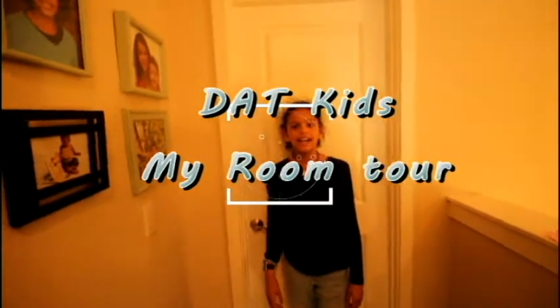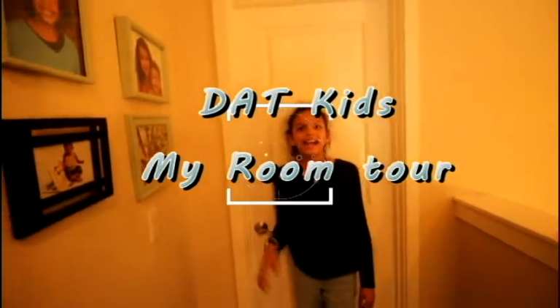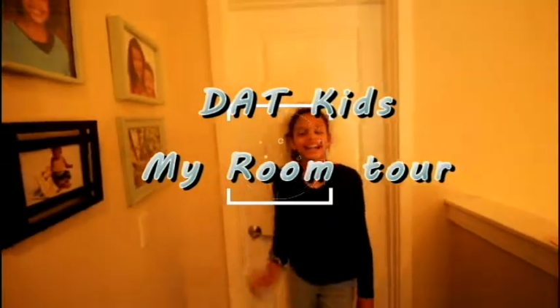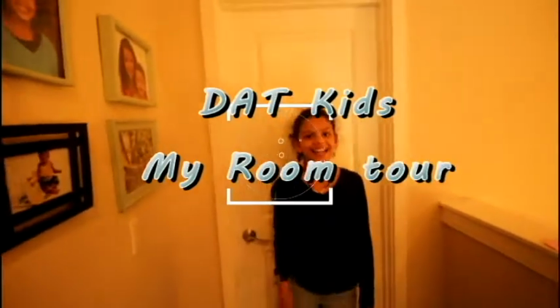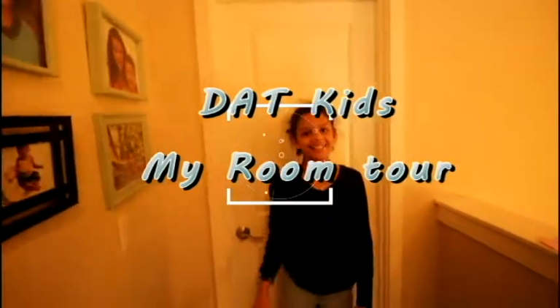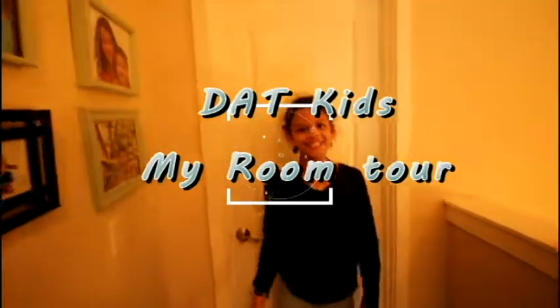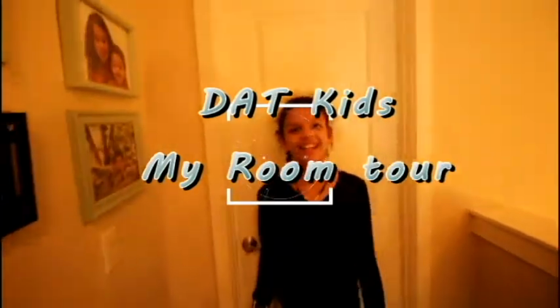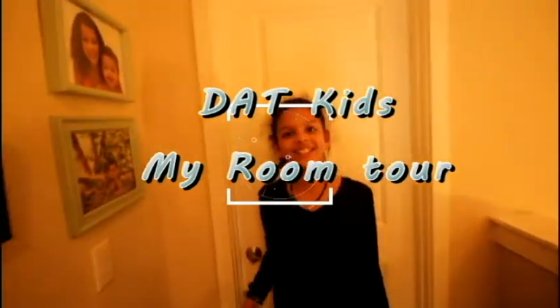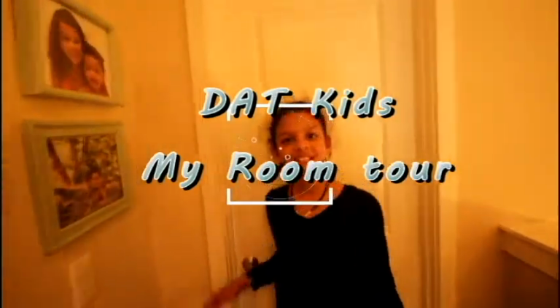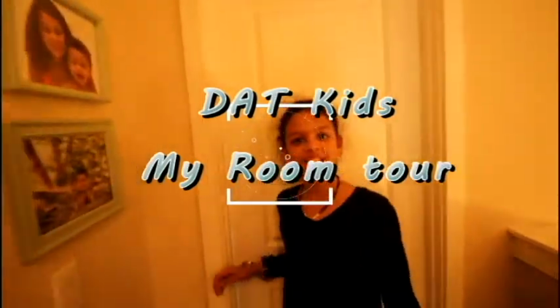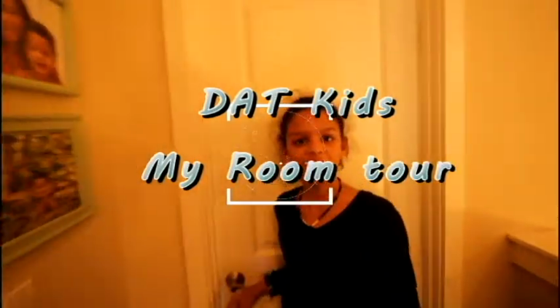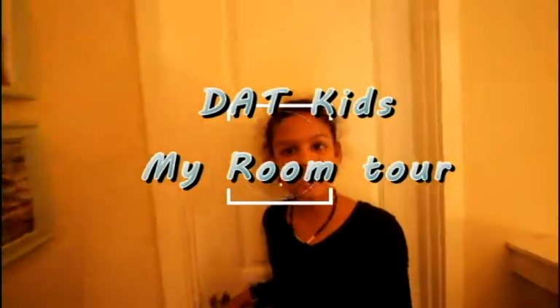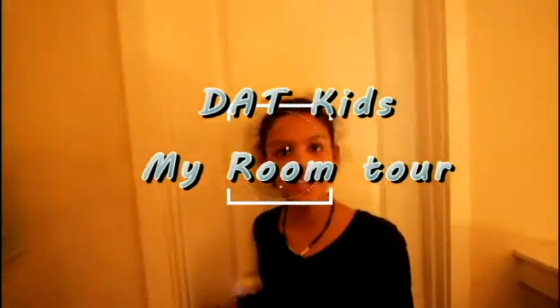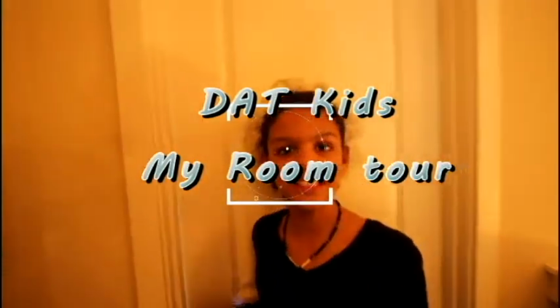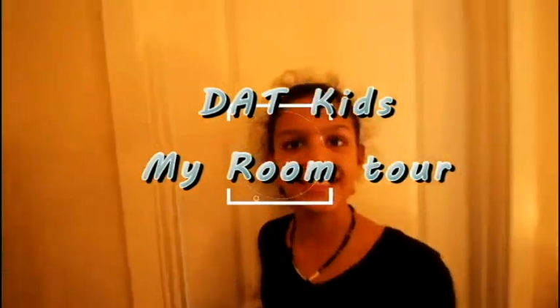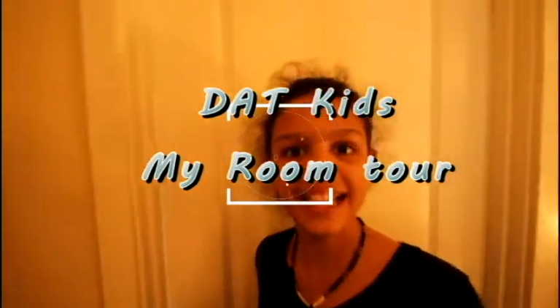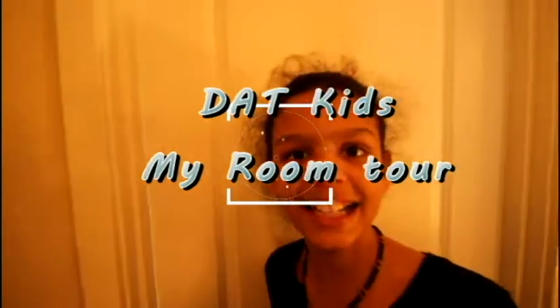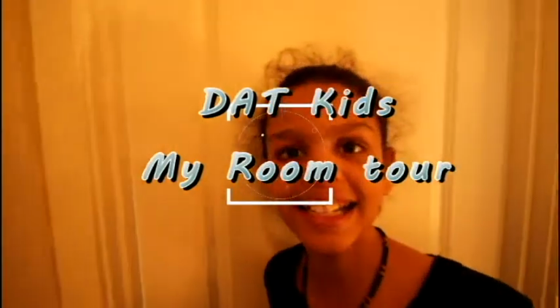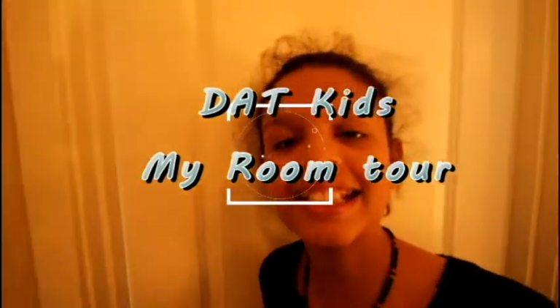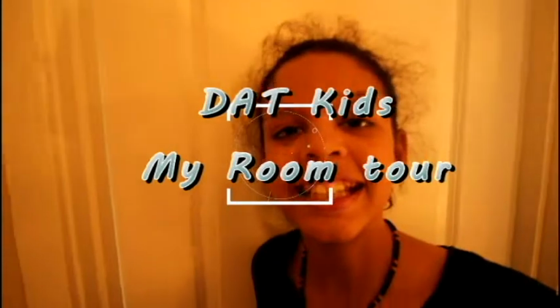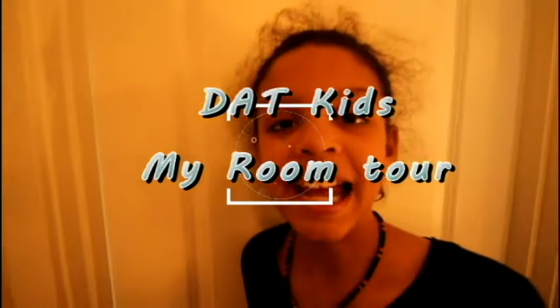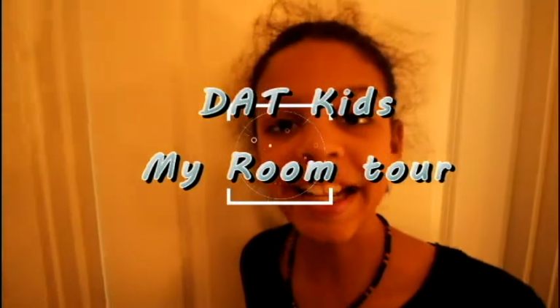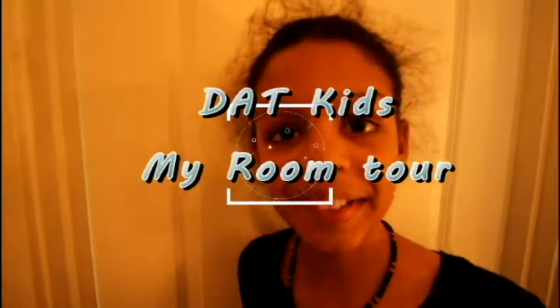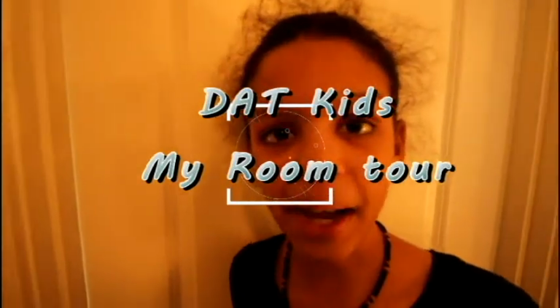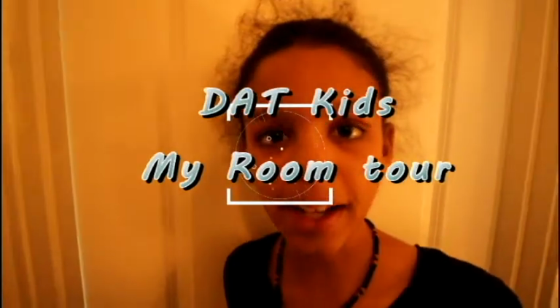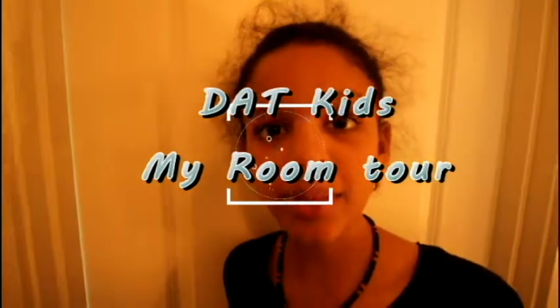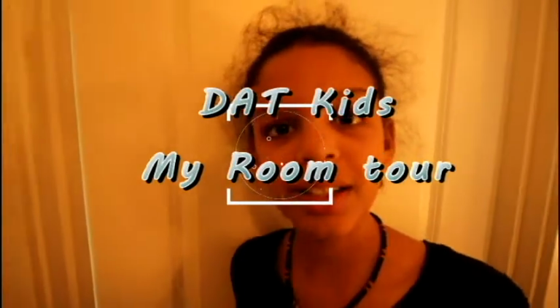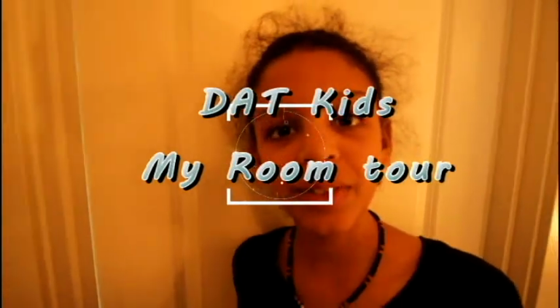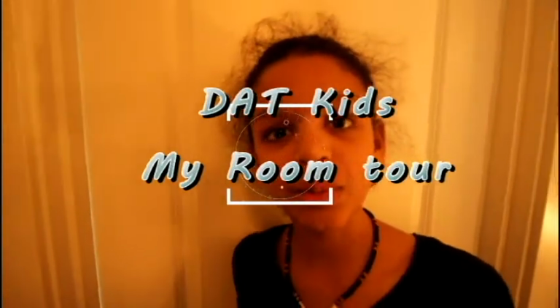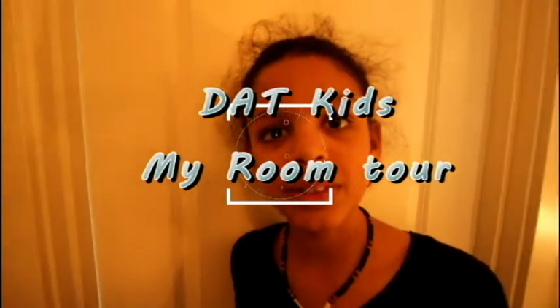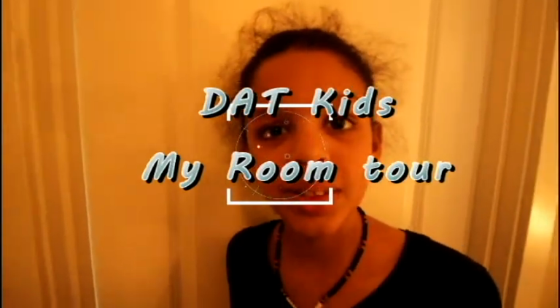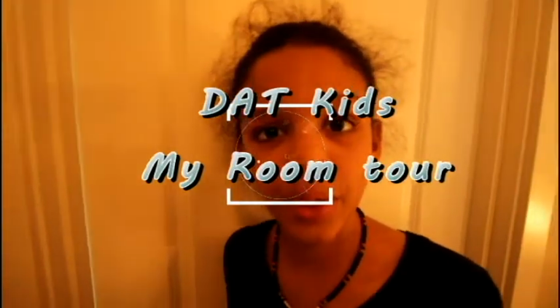Hey guys, welcome back to another video. It is DatKids and I am doing a room tour.